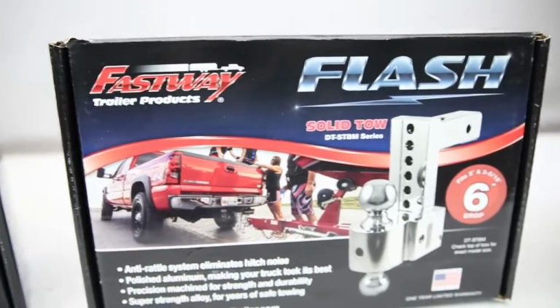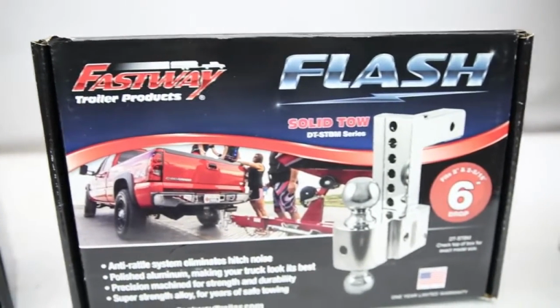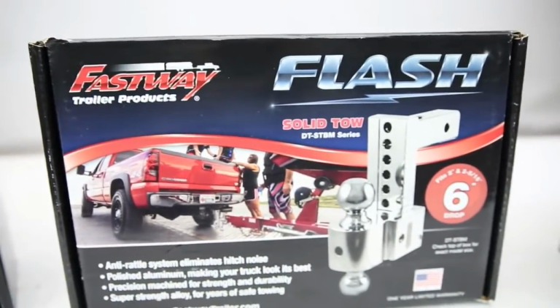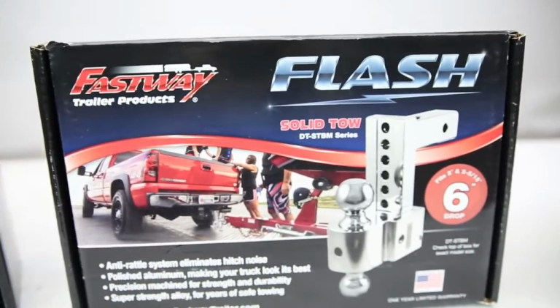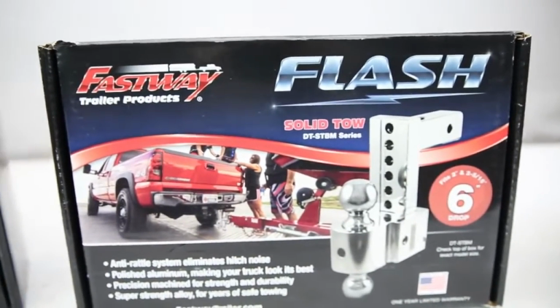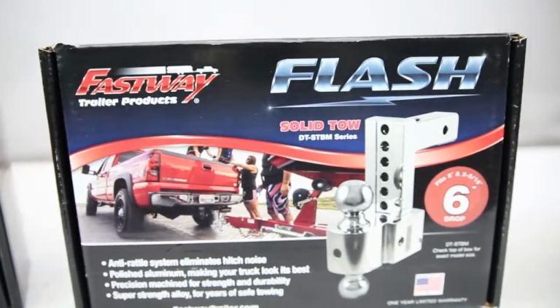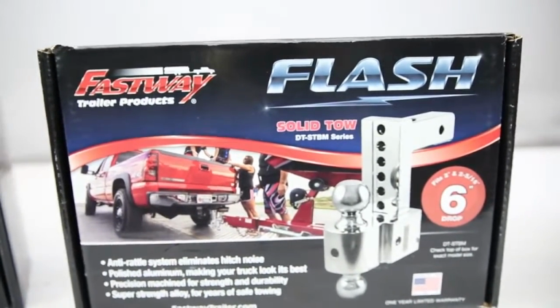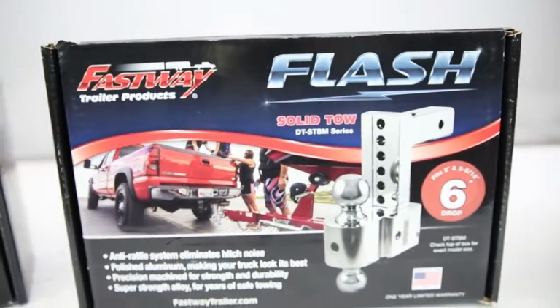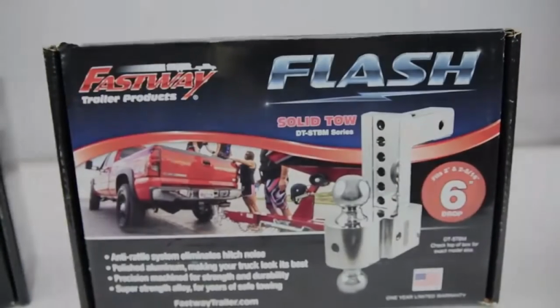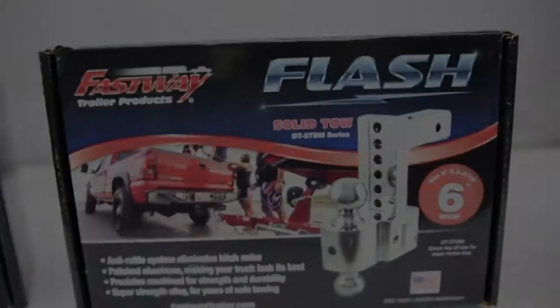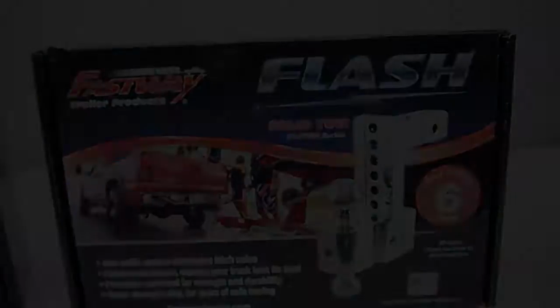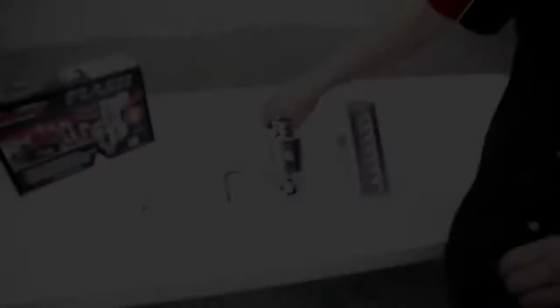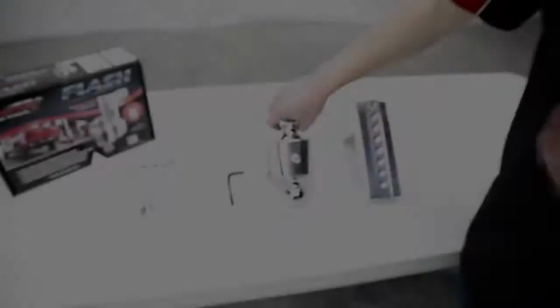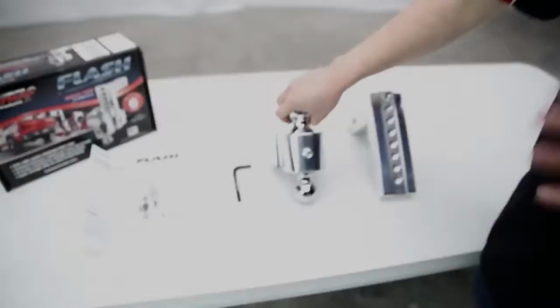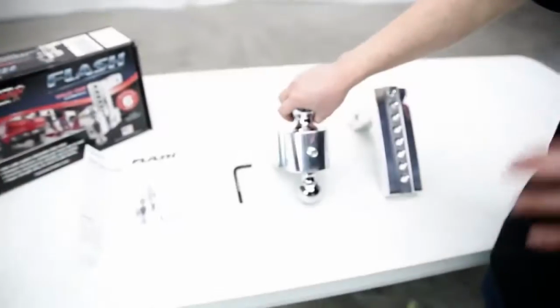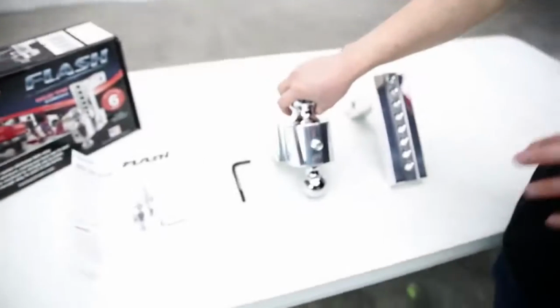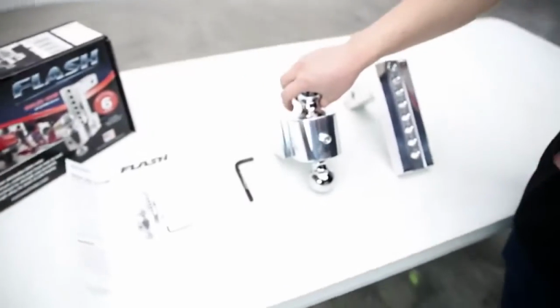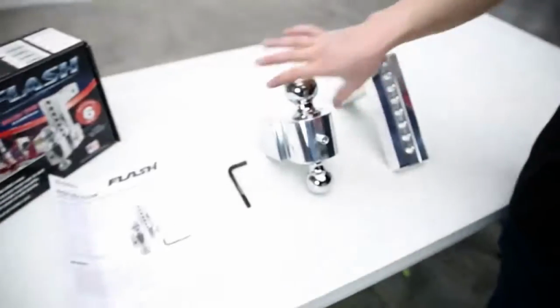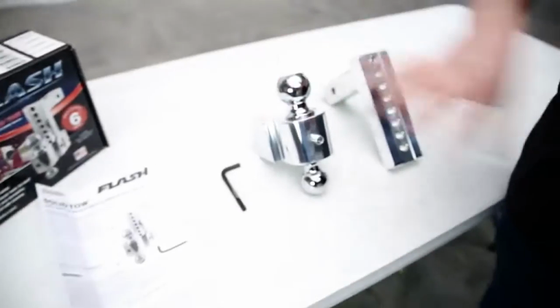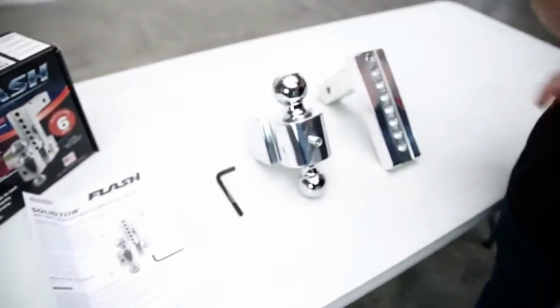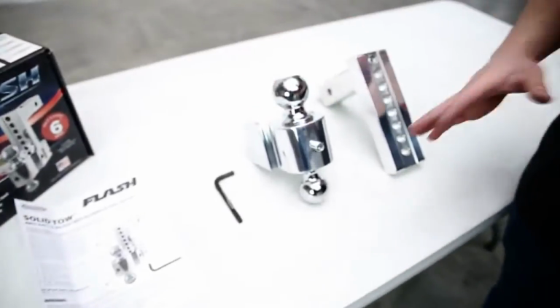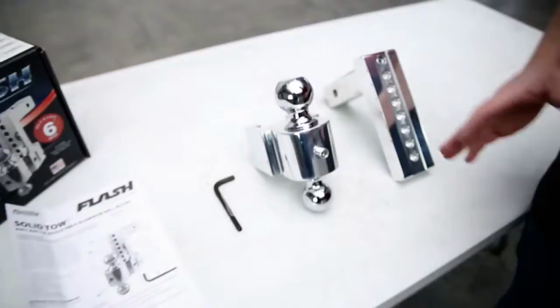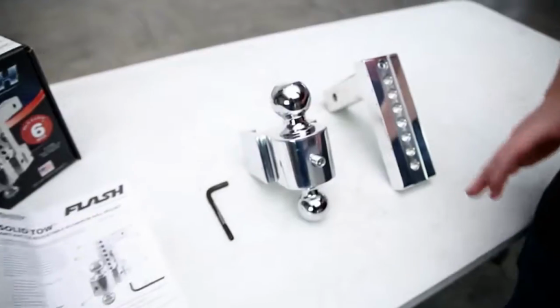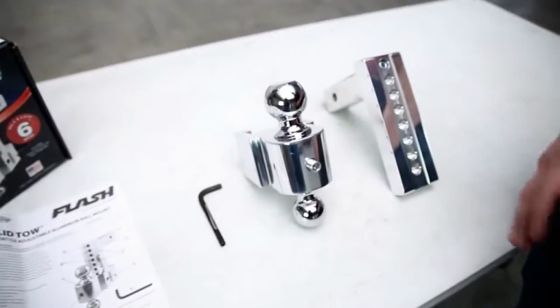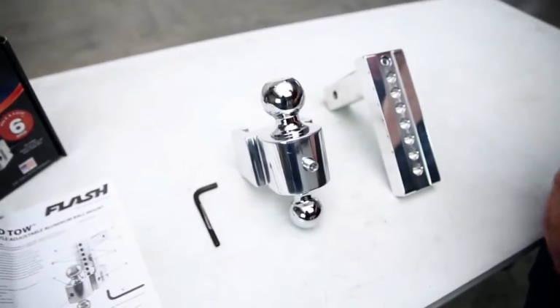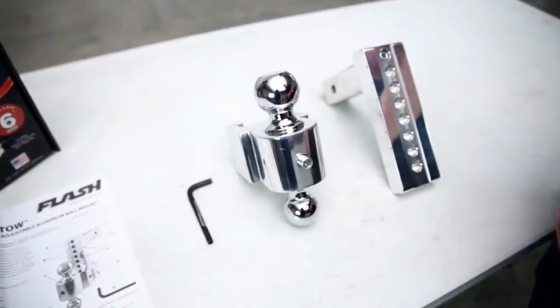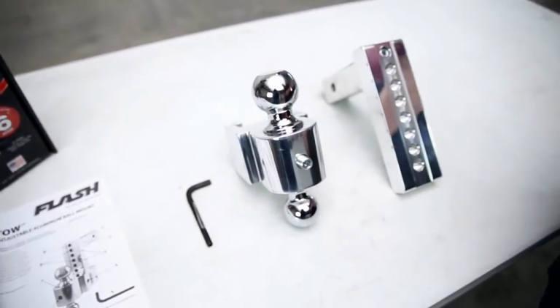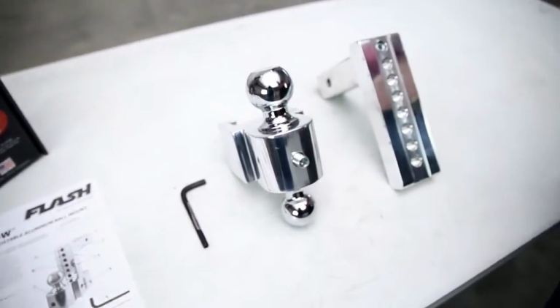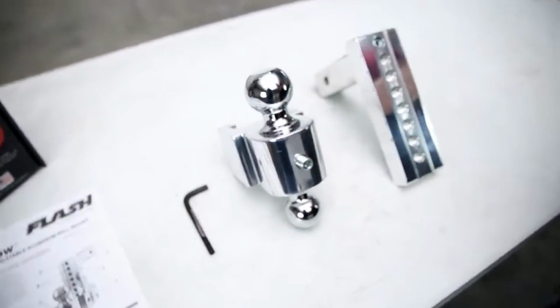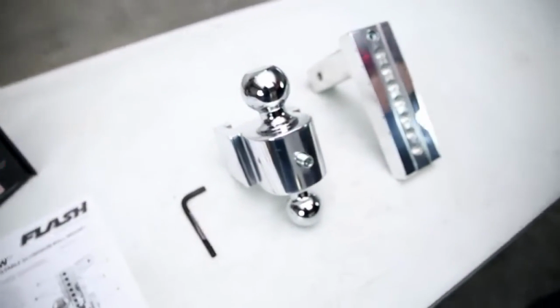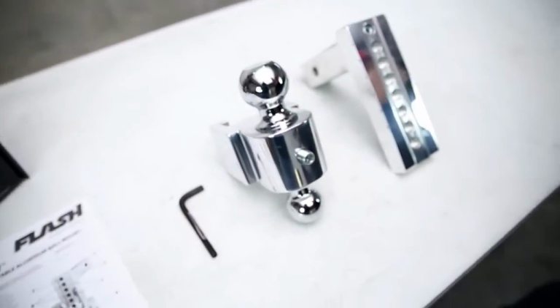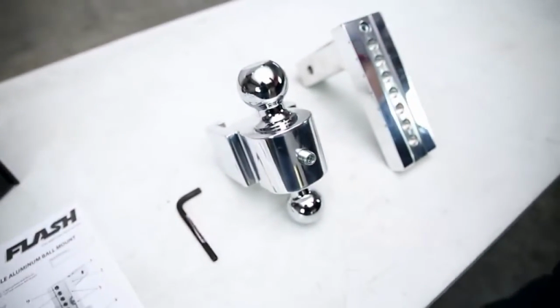Now let's take a look at the Solid Tow ball mount. What makes this one stand out is the fact that it is a non-rattle solution to all your towing needs.